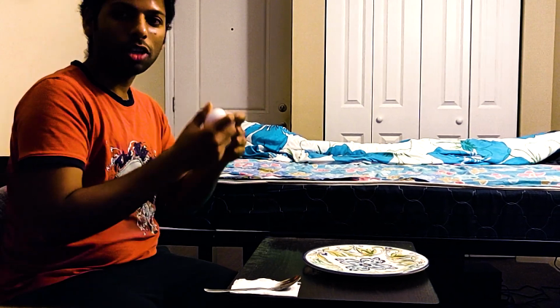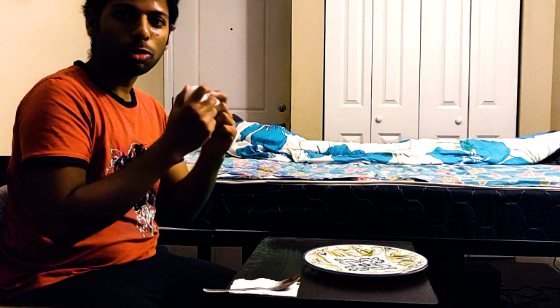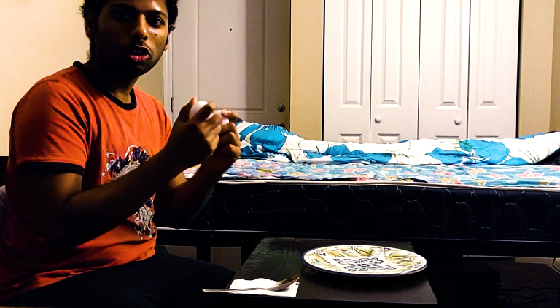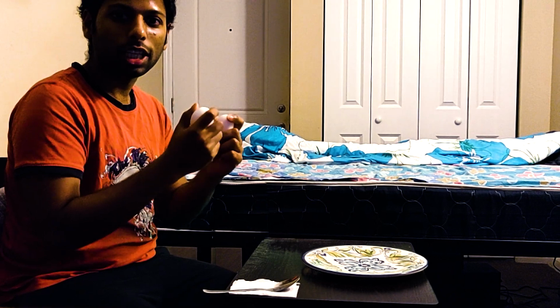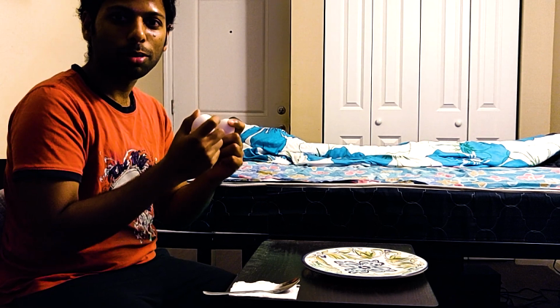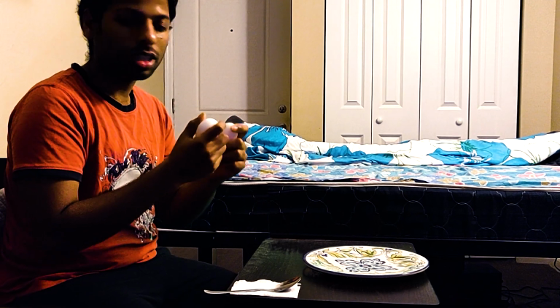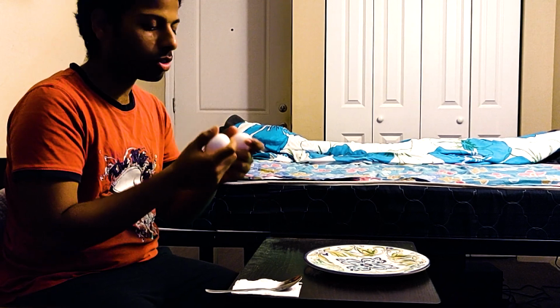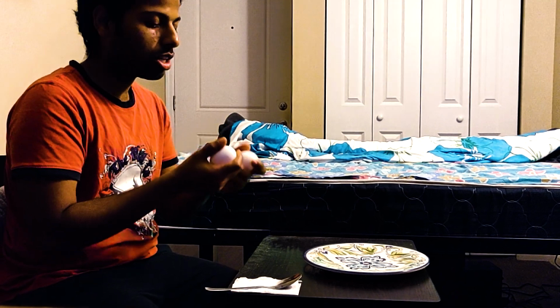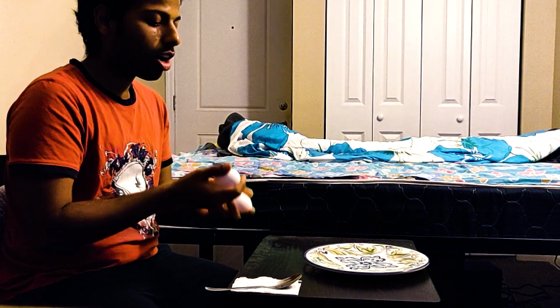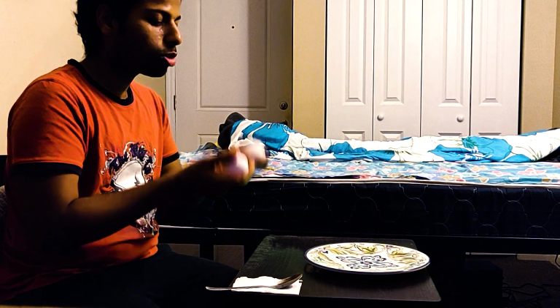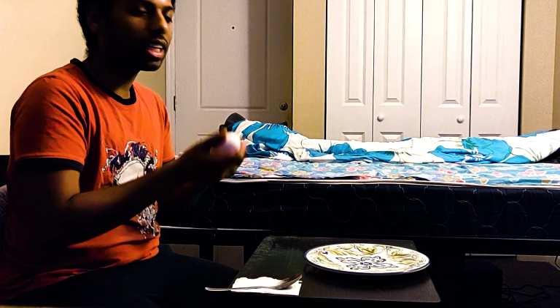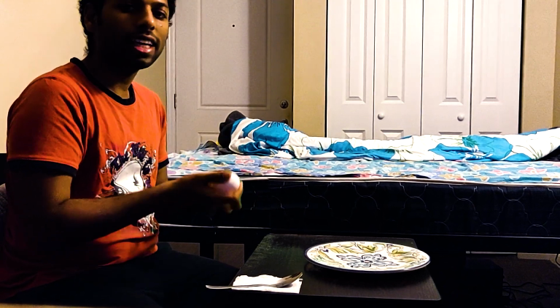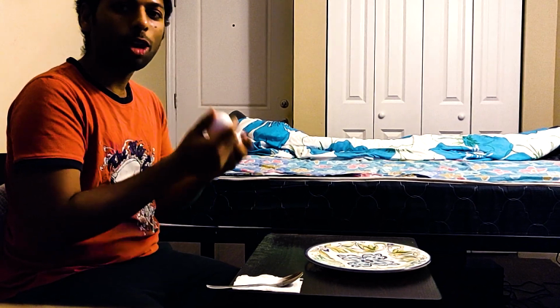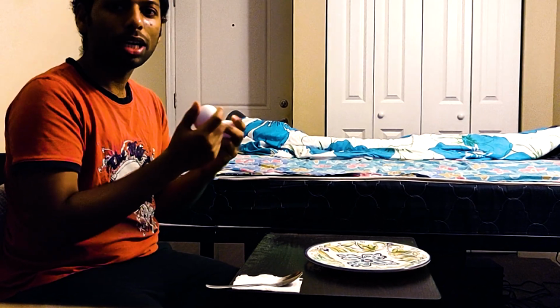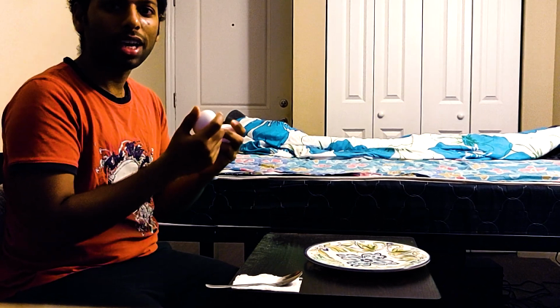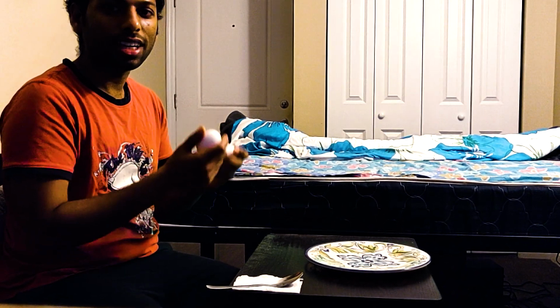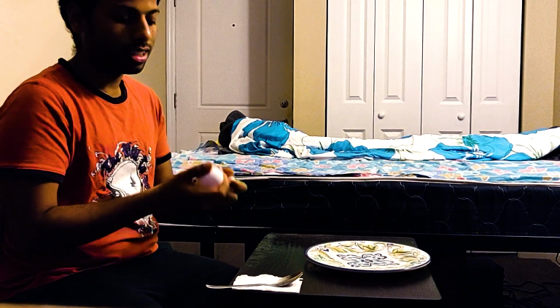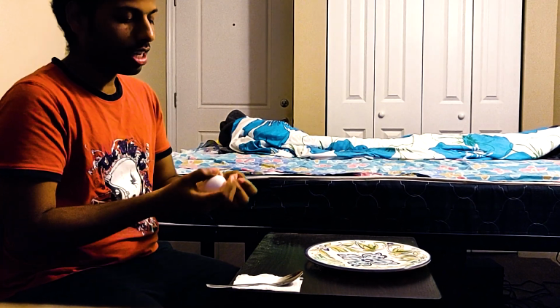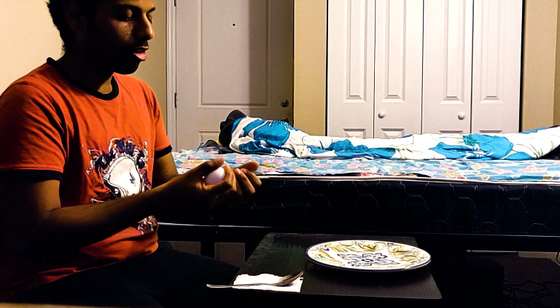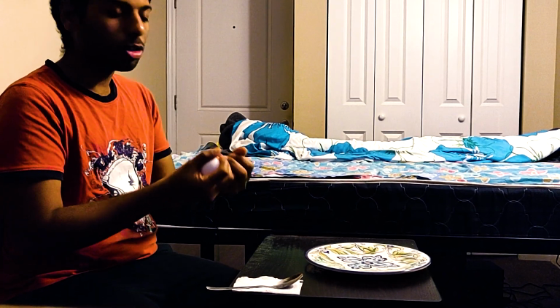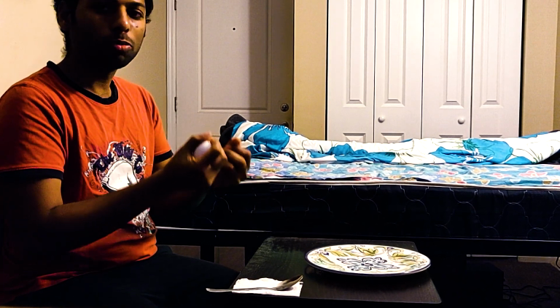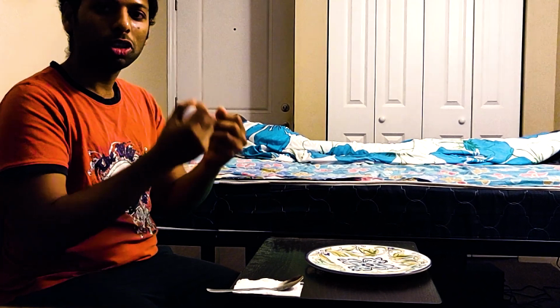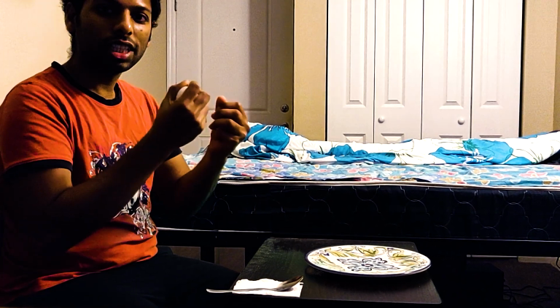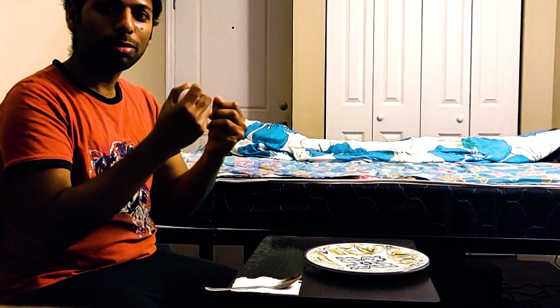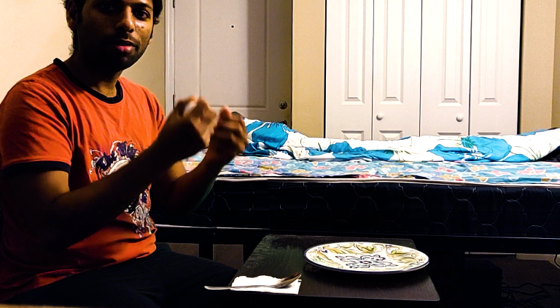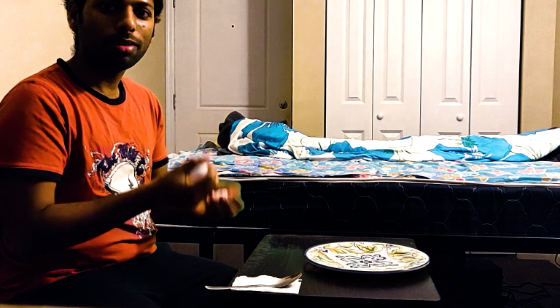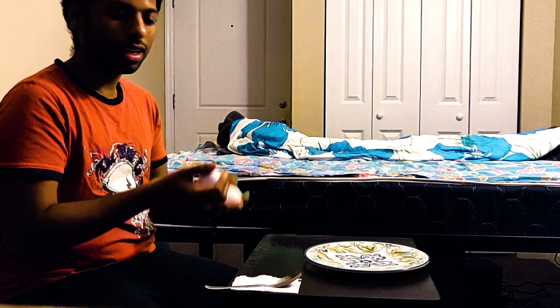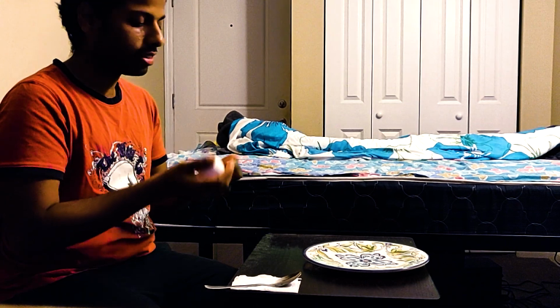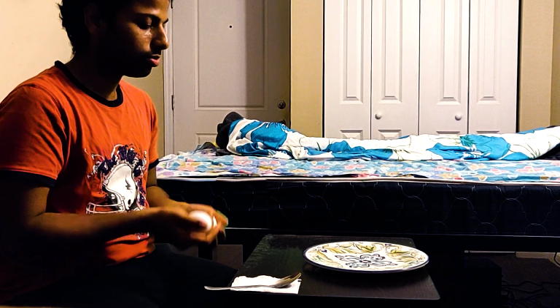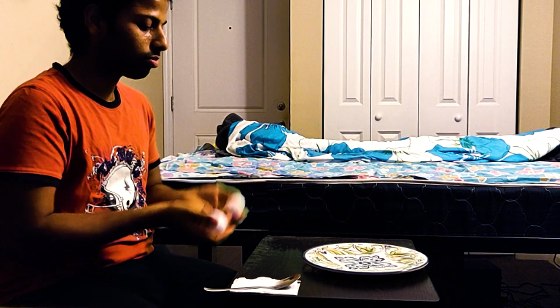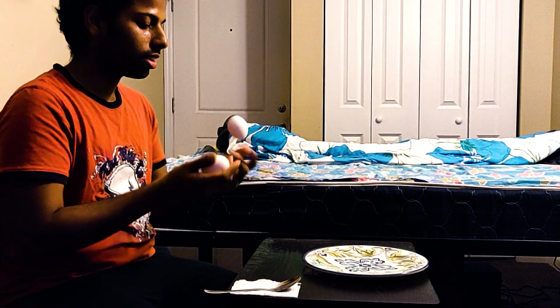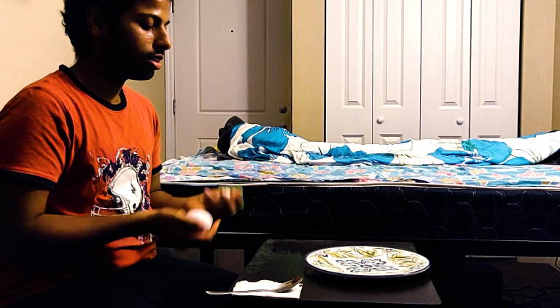Today I am going to do an experiment on how to make egg fry in my hand. I am going to make it by producing heat from my hand. Let's start.